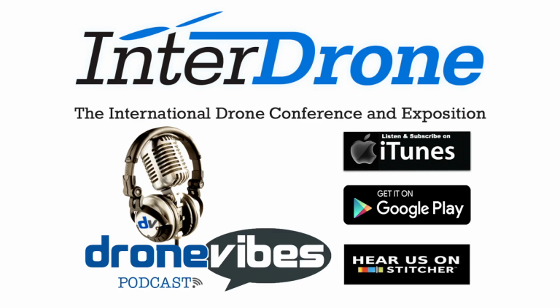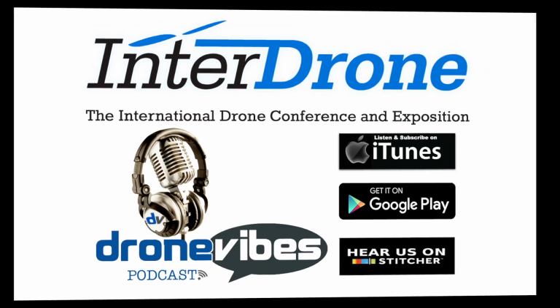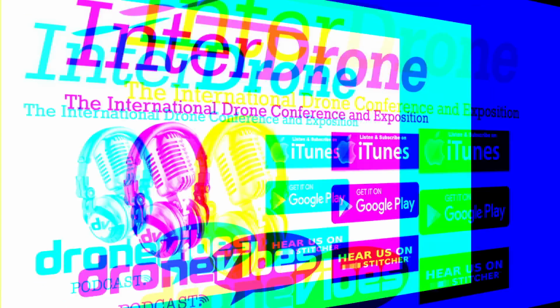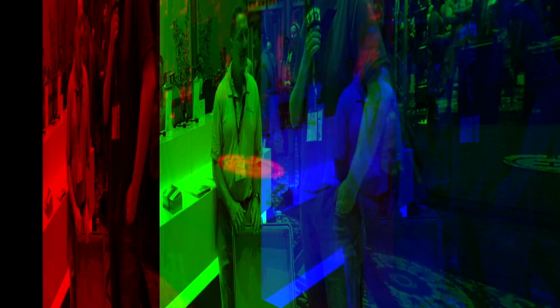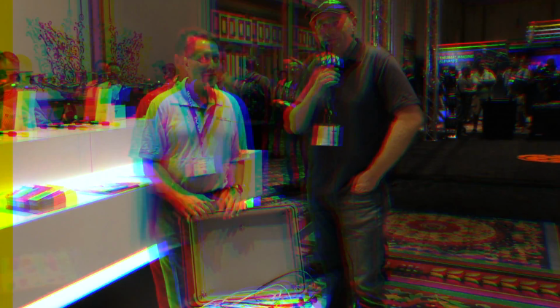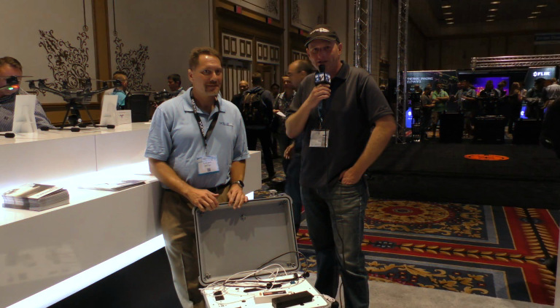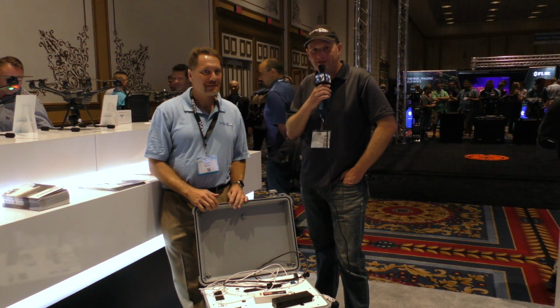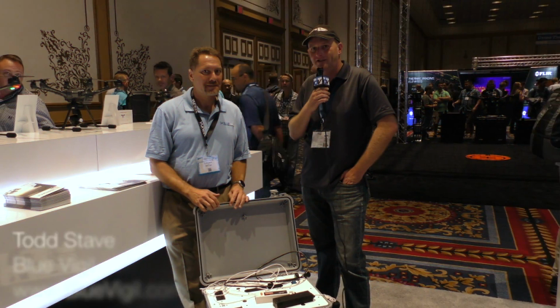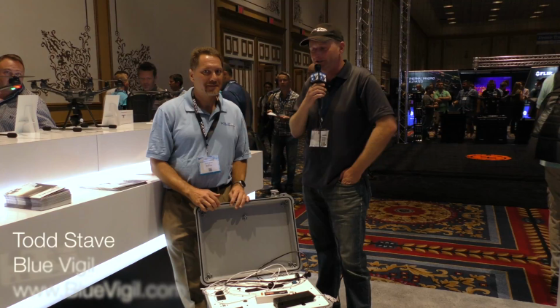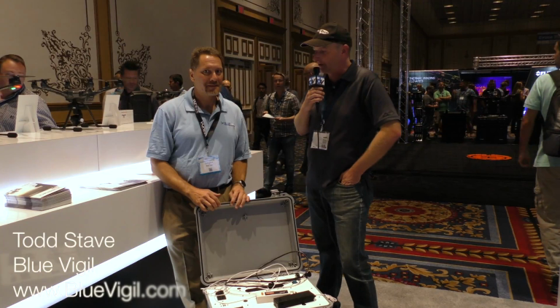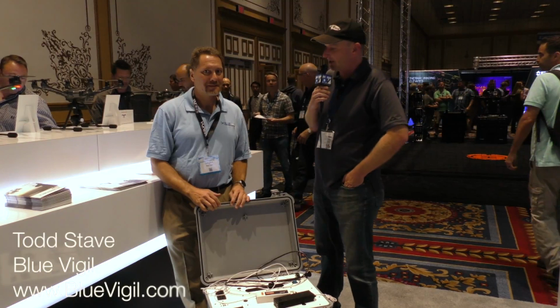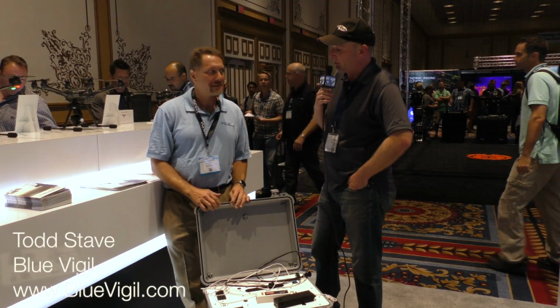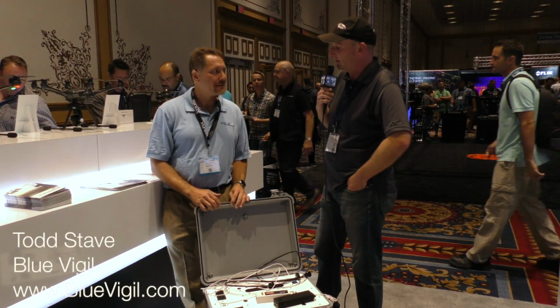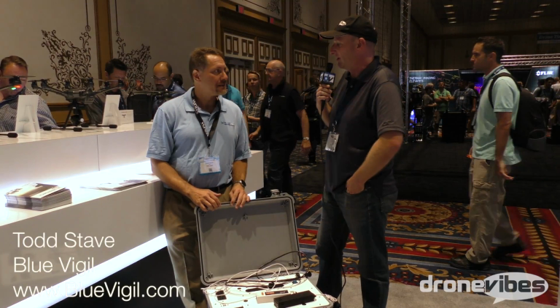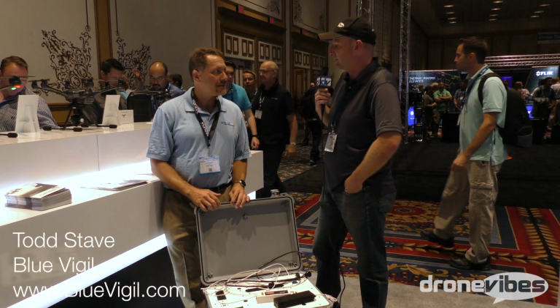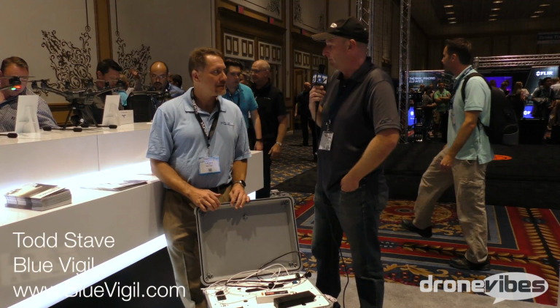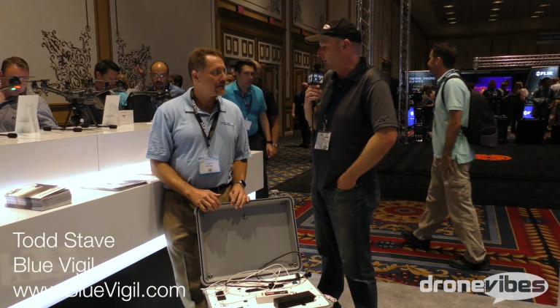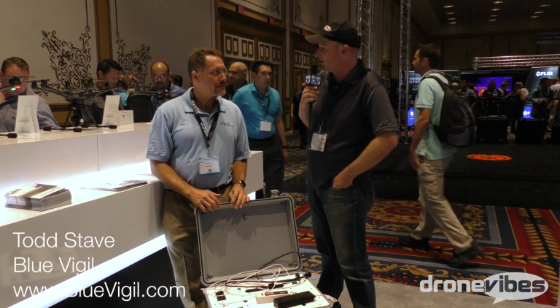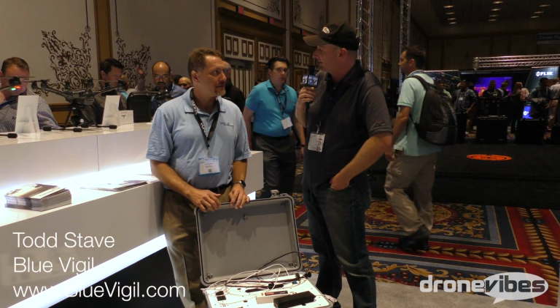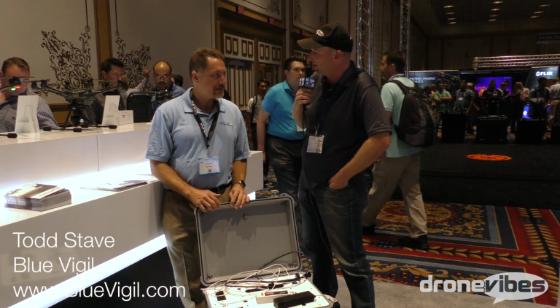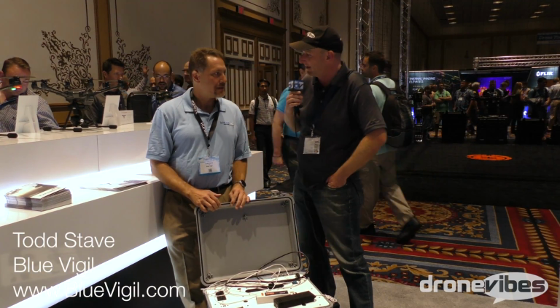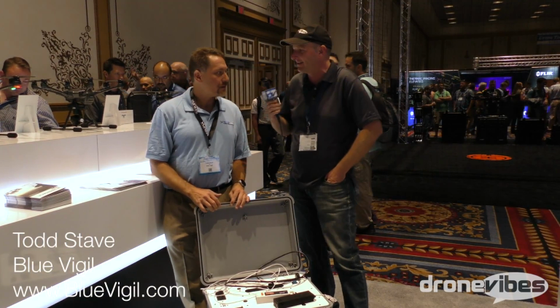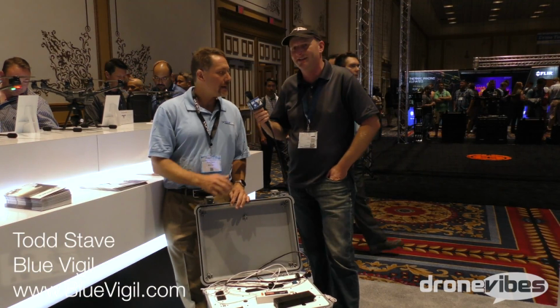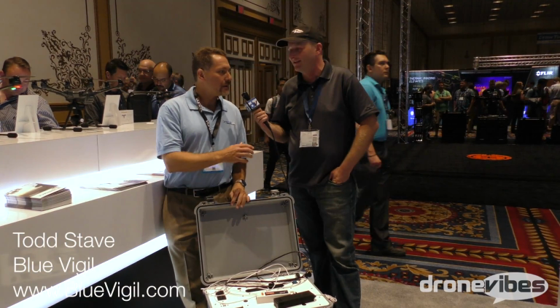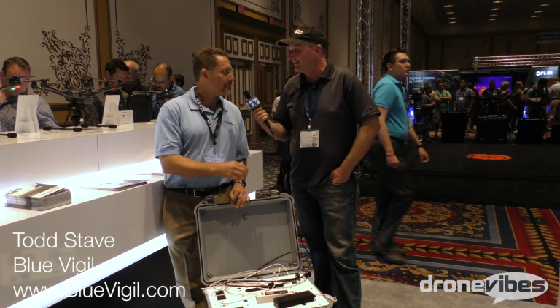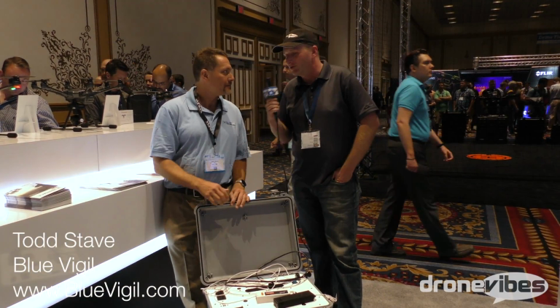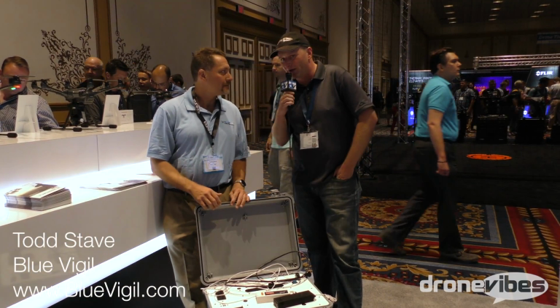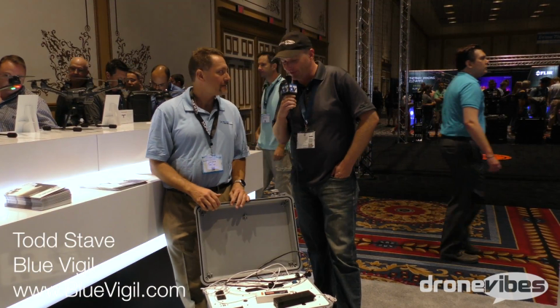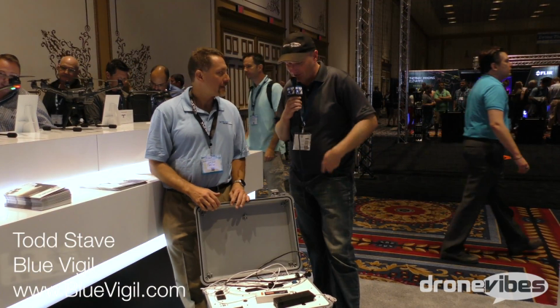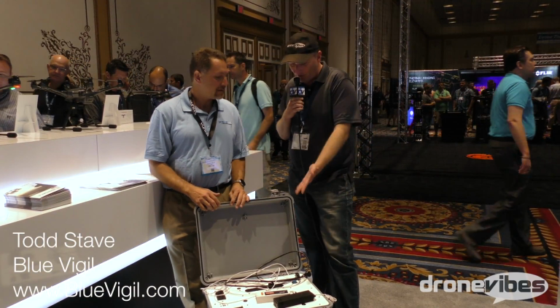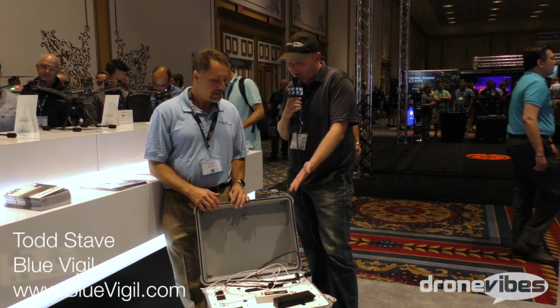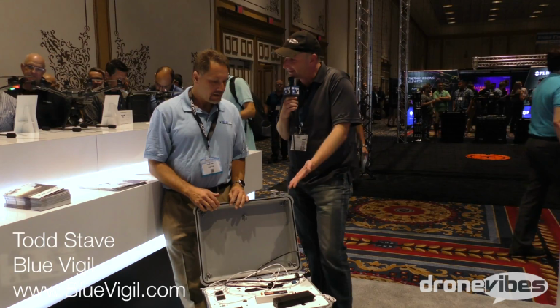I'm Peter here at 2016 InnoDrone and I'm here with Todd from Blue Vigil. How are you doing? Great, wonderful — so what is this?